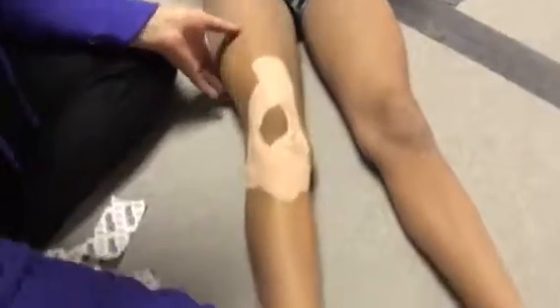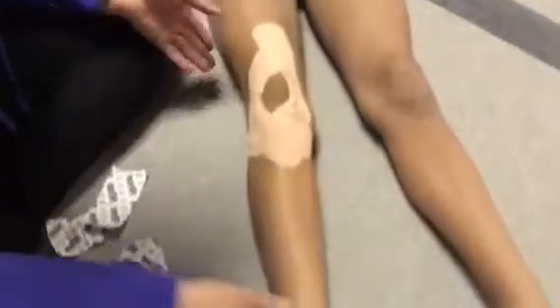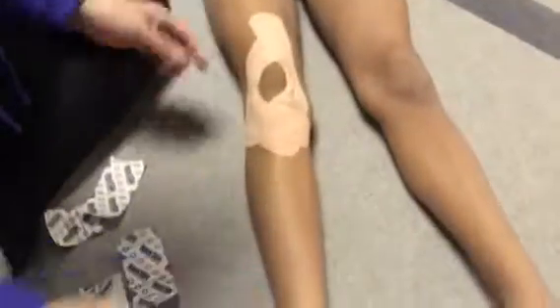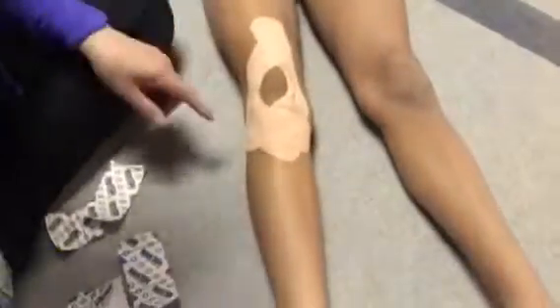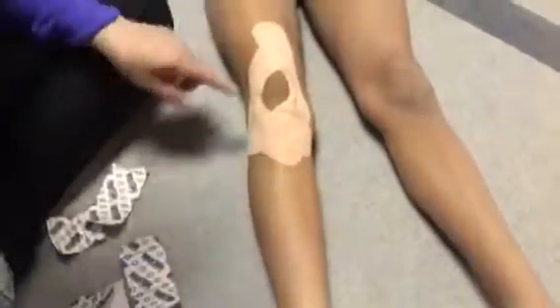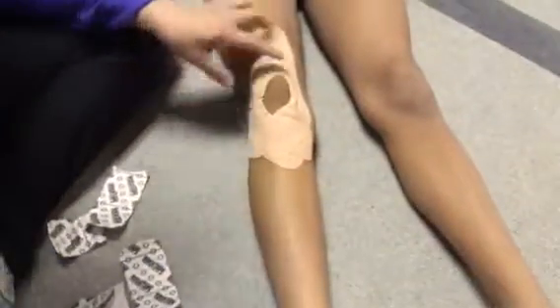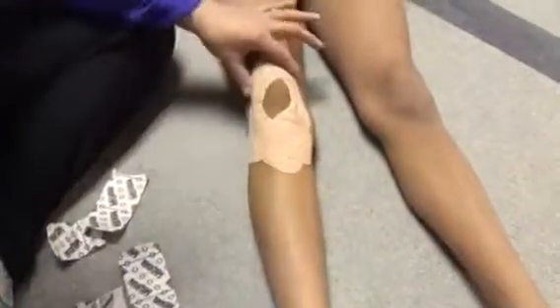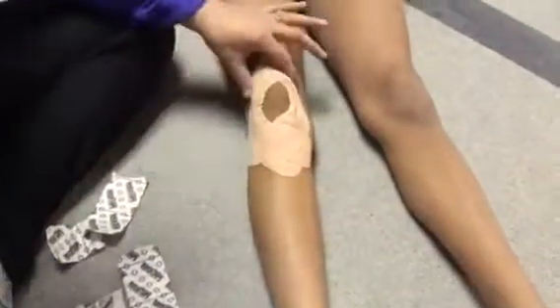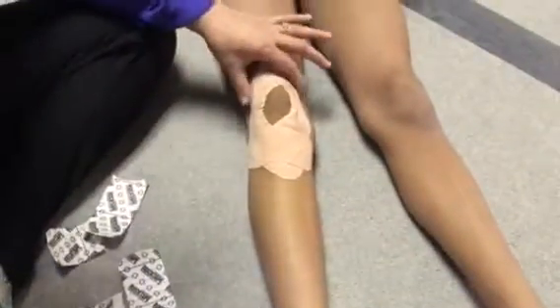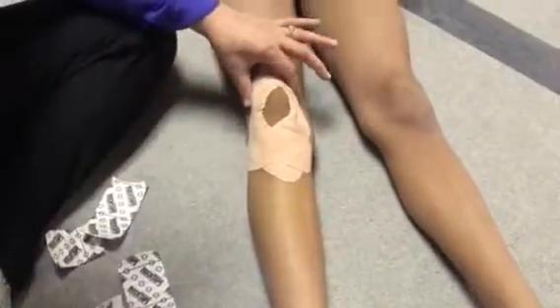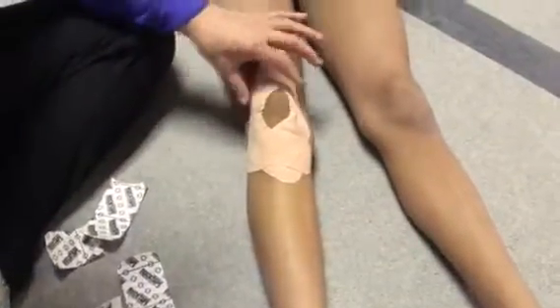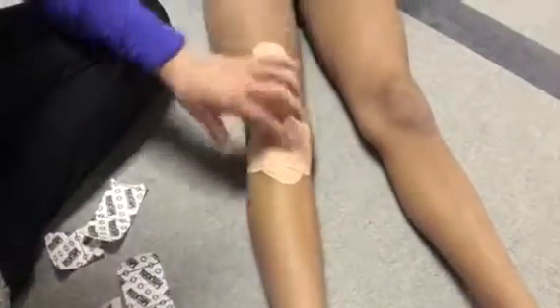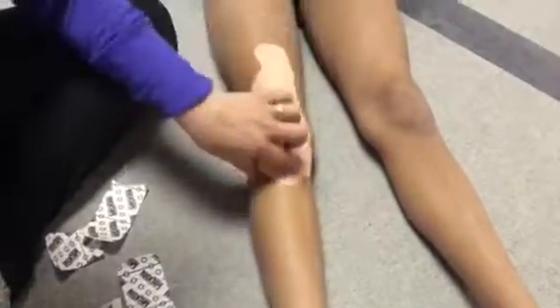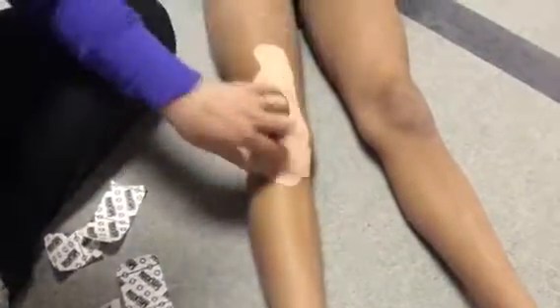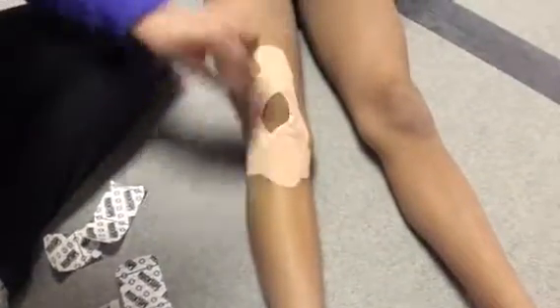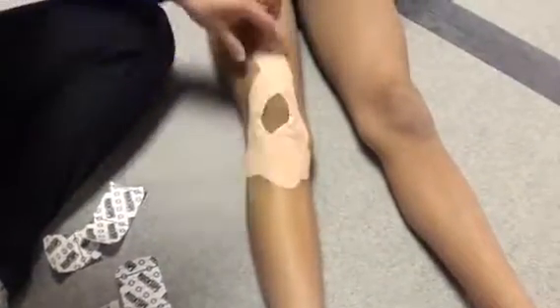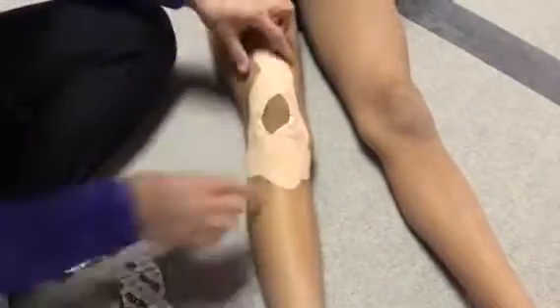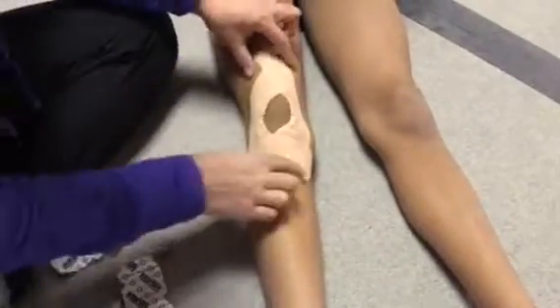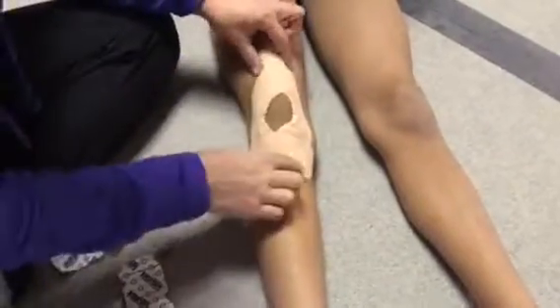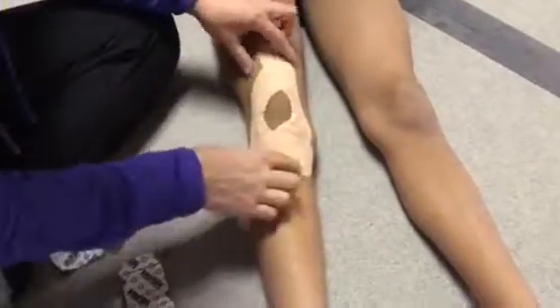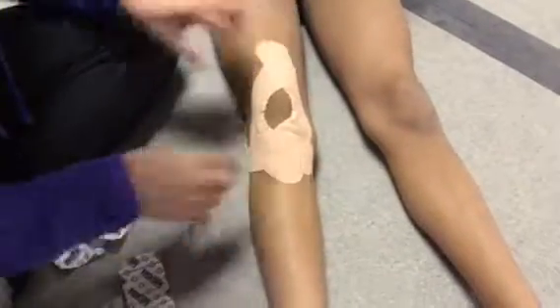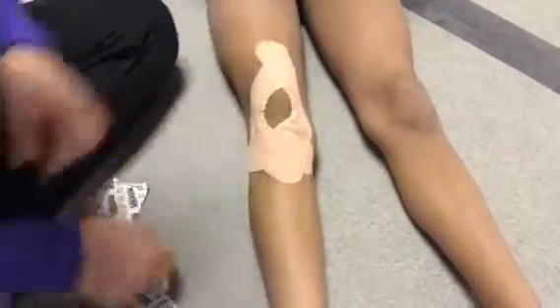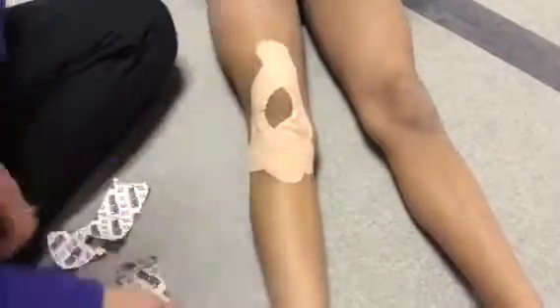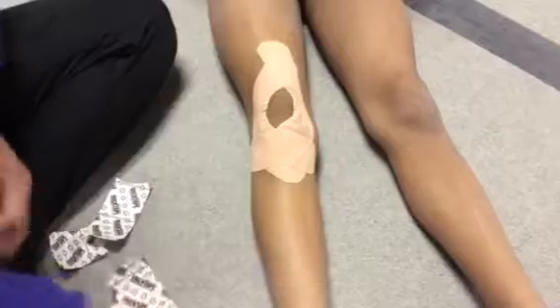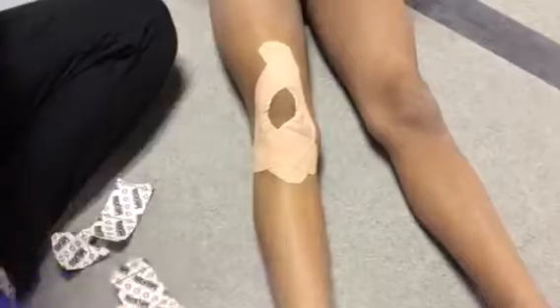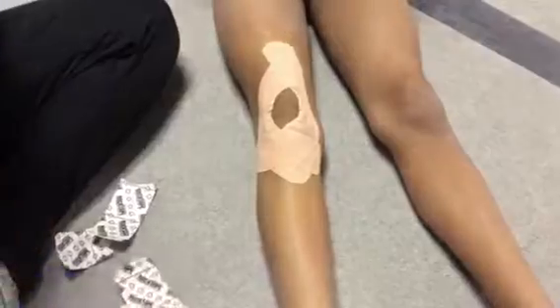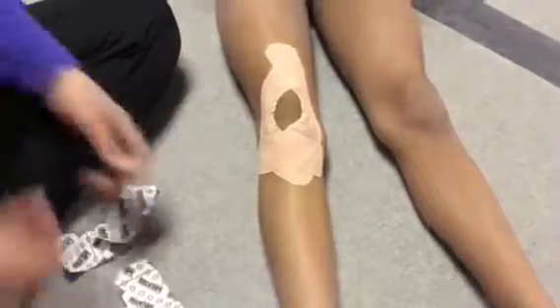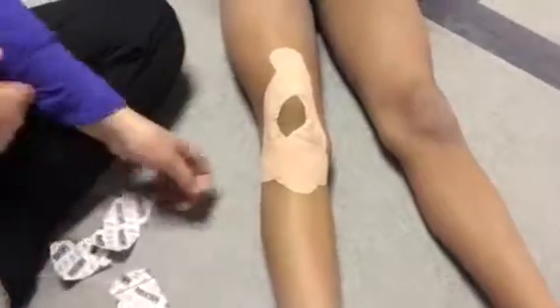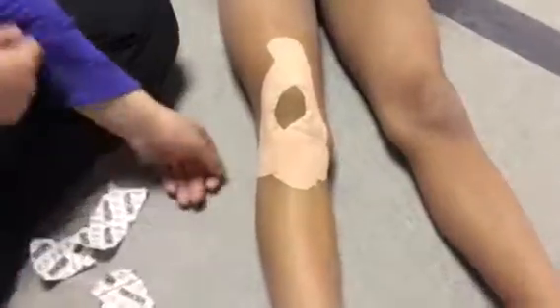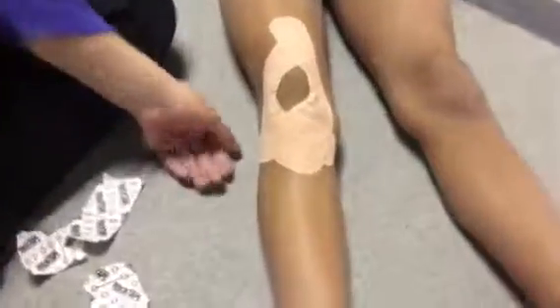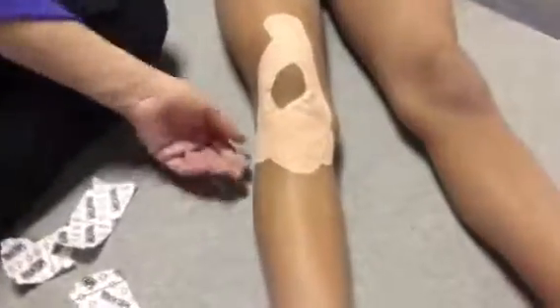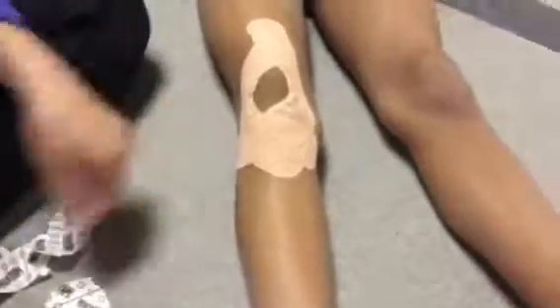When she straightens her knee, you can see how the skin is lifted up, and that's what helps her to have less pain when she's doing her gymnastics.